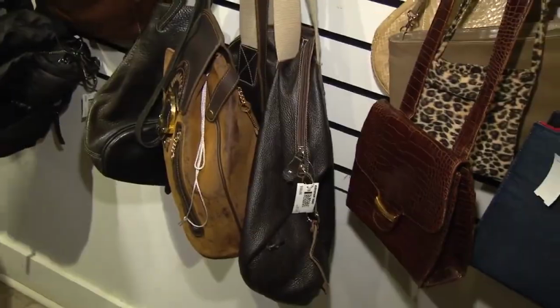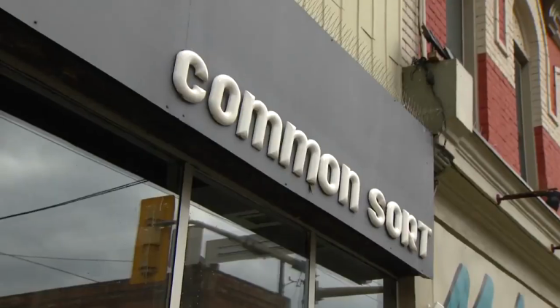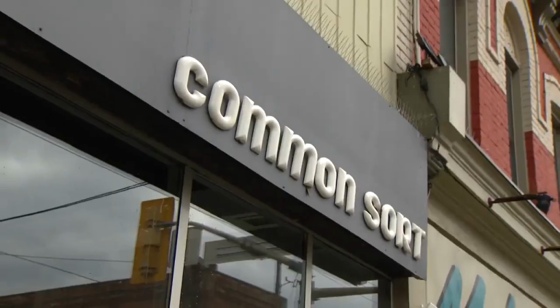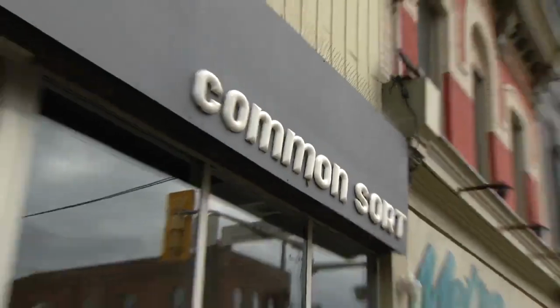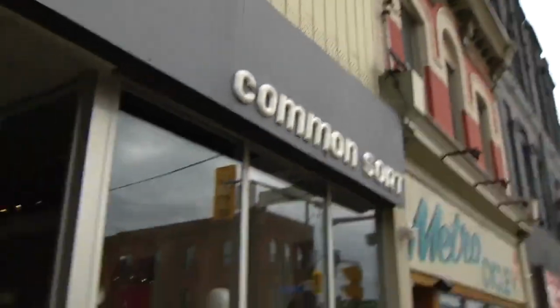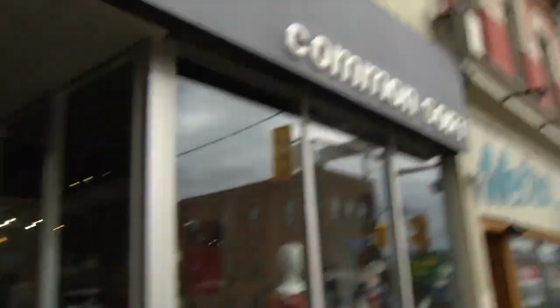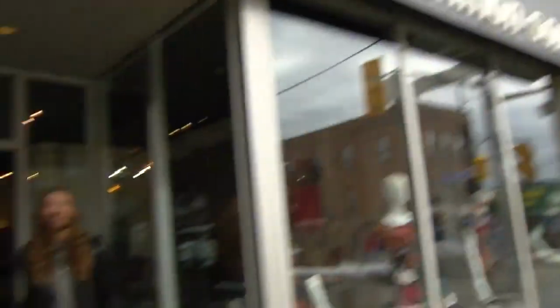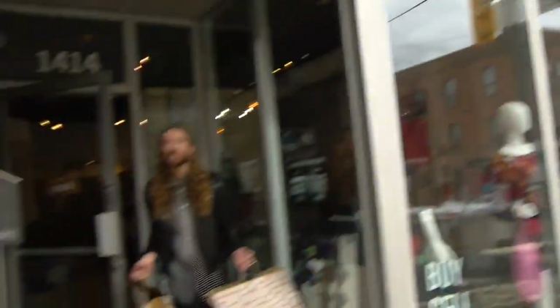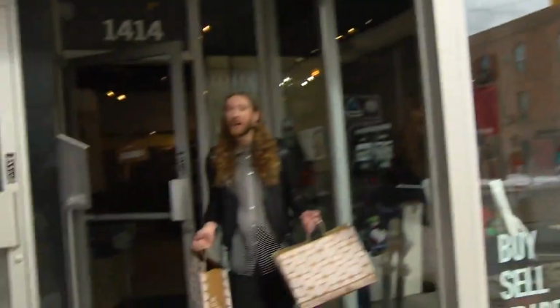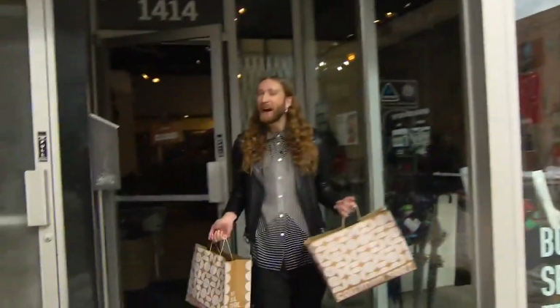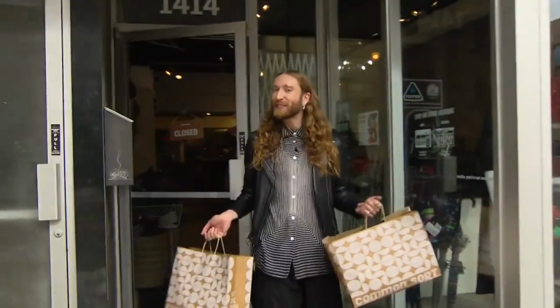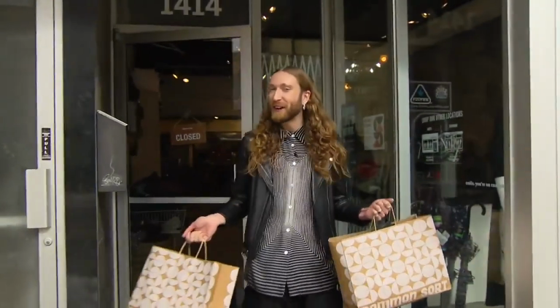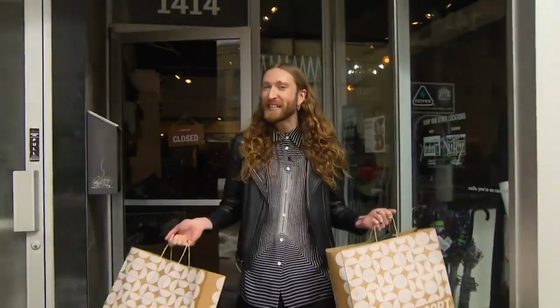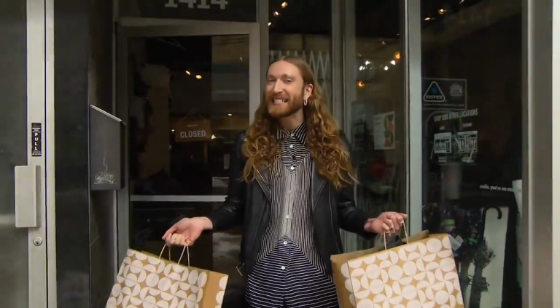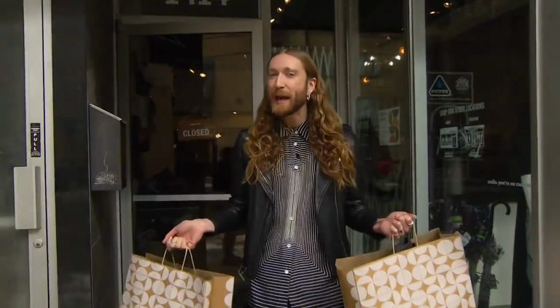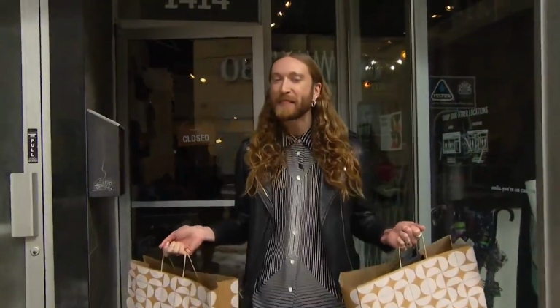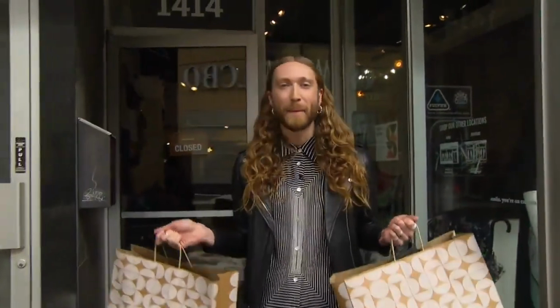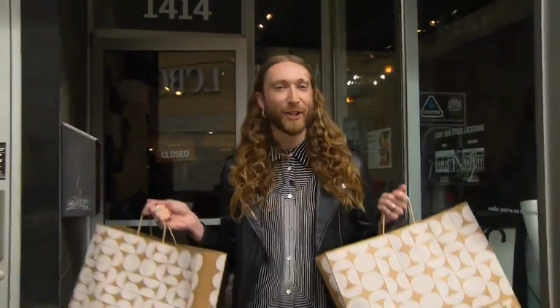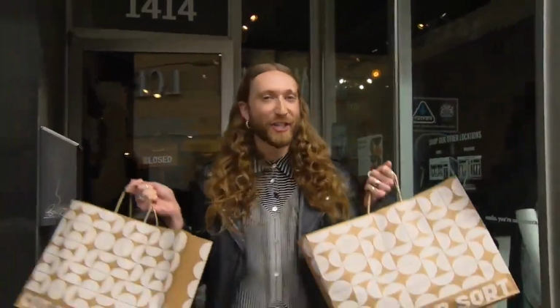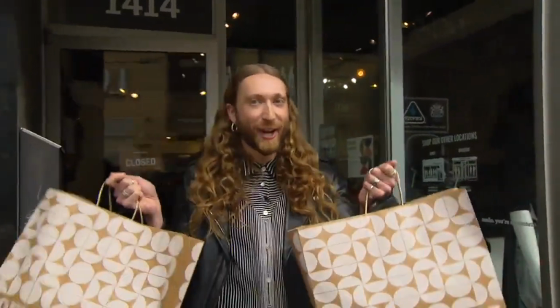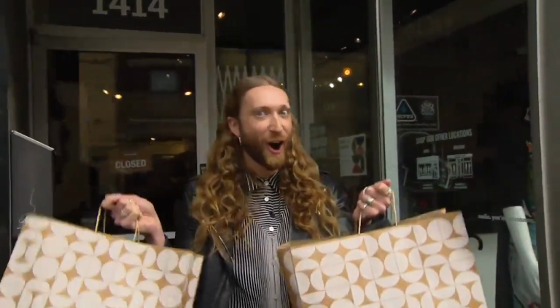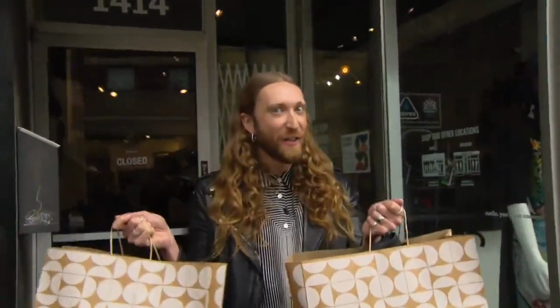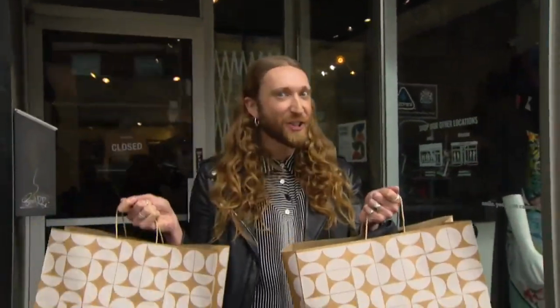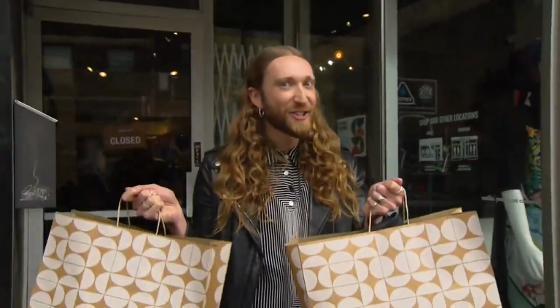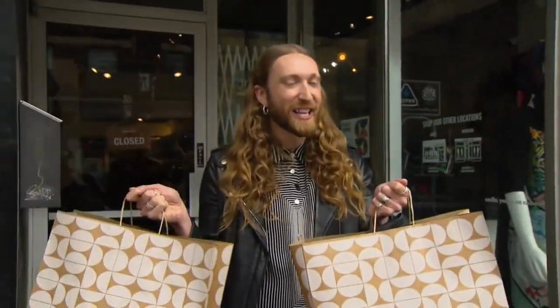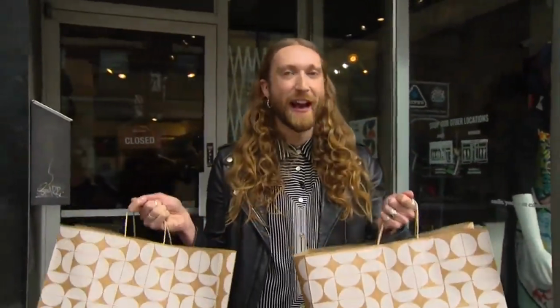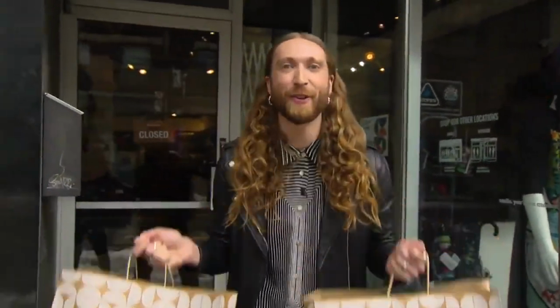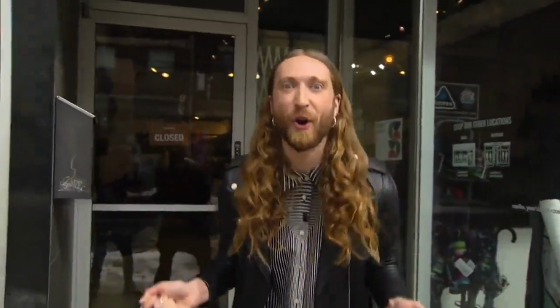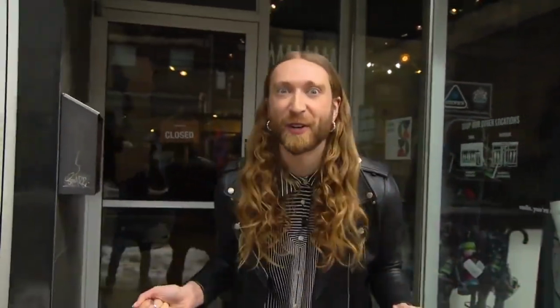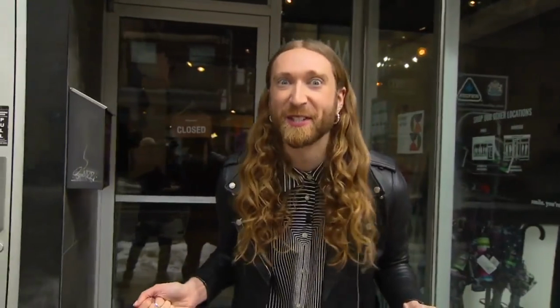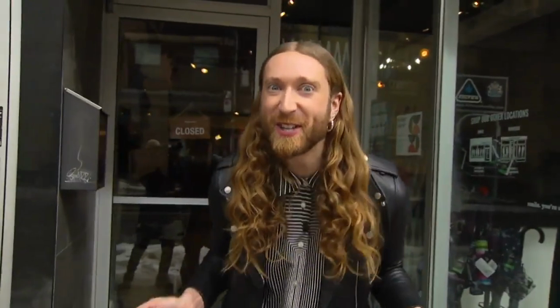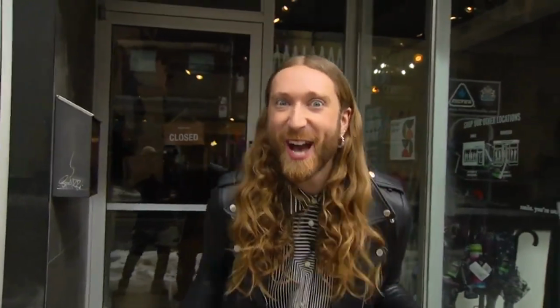I hope you all enjoyed my thrifting tips. Be sure to check out all the treasures I found over in the studio.